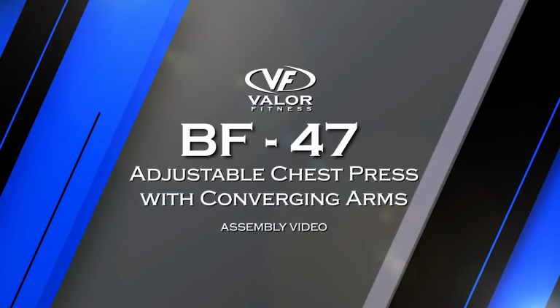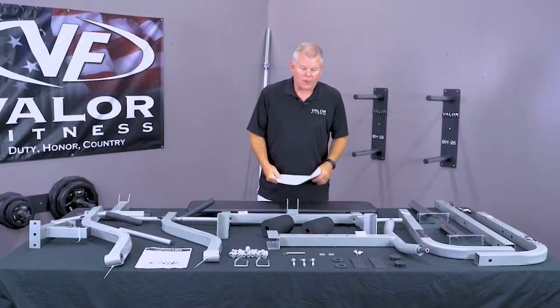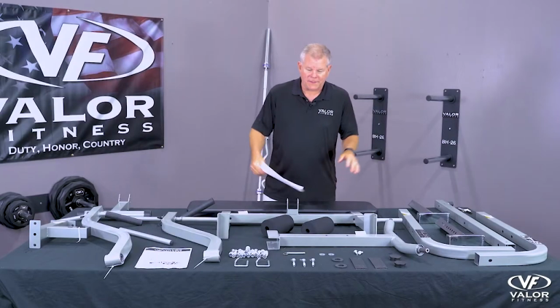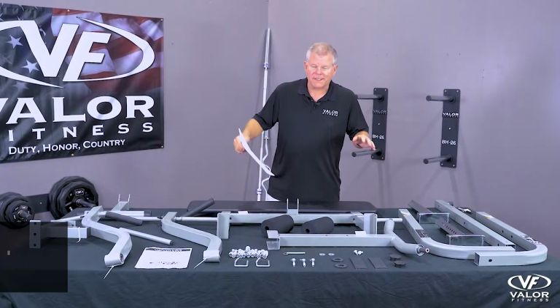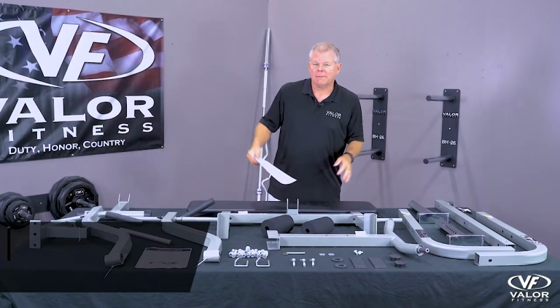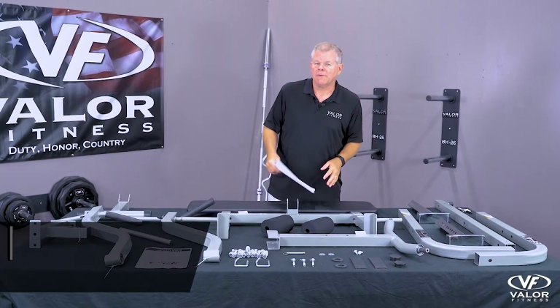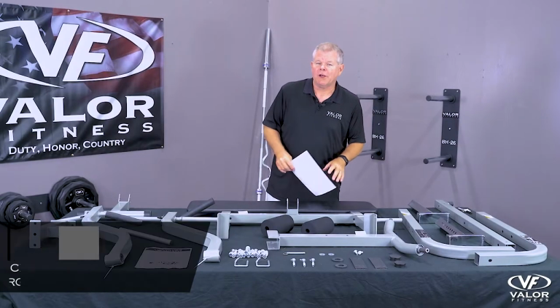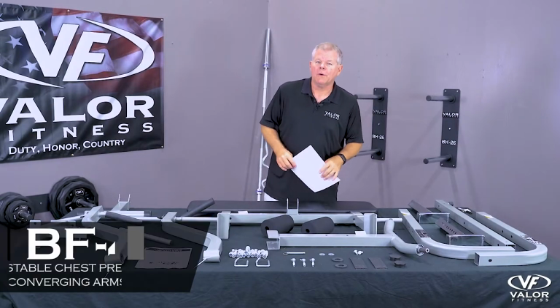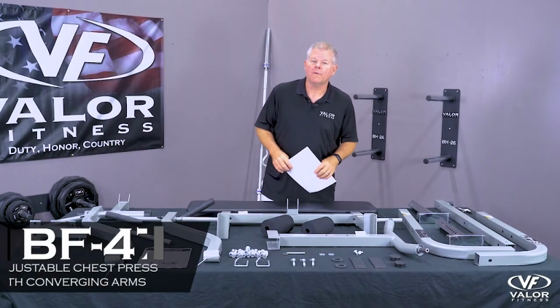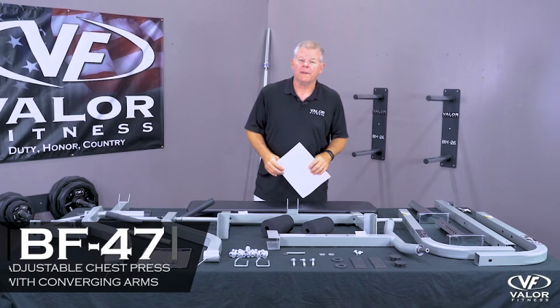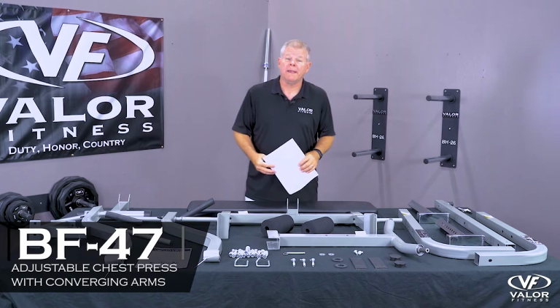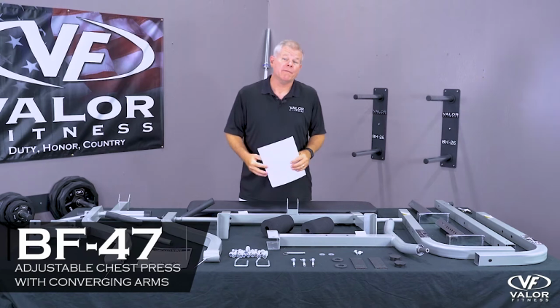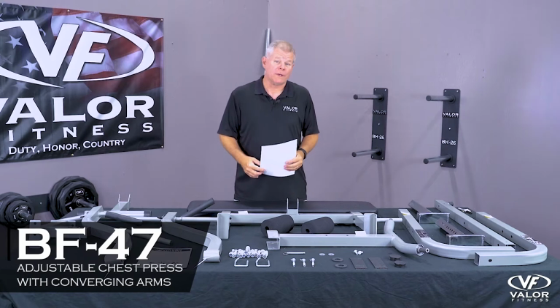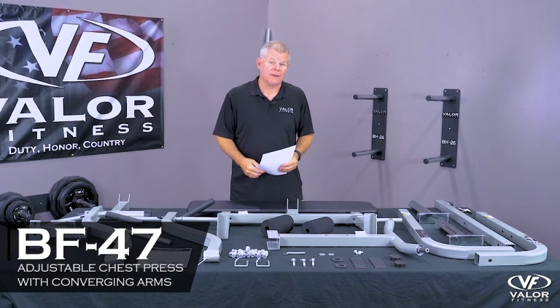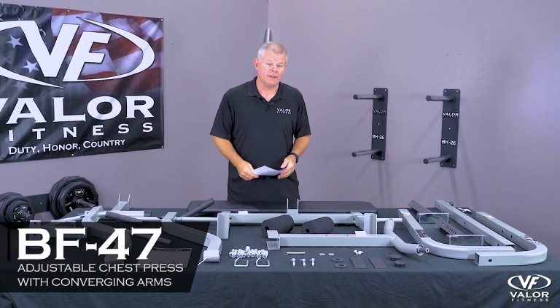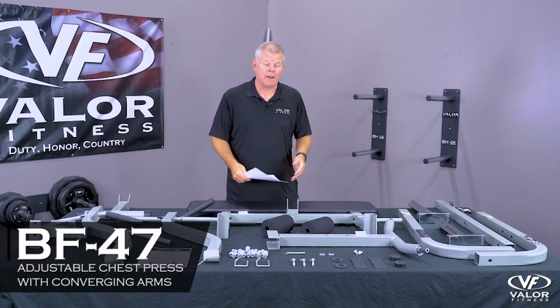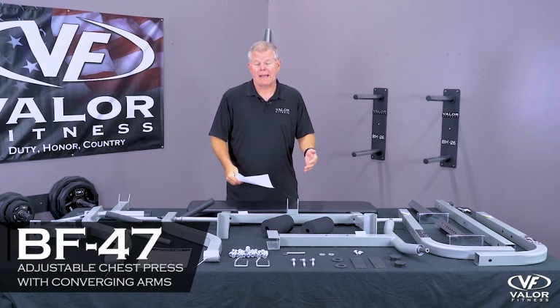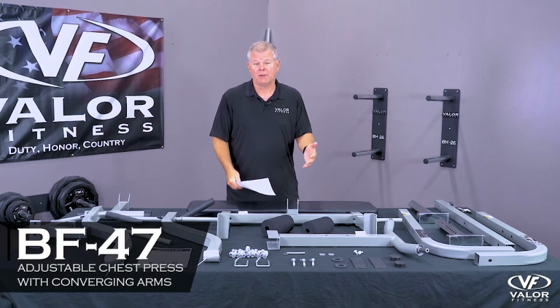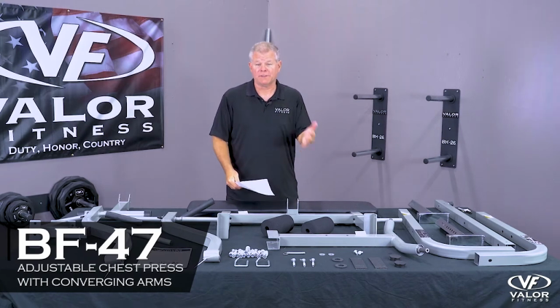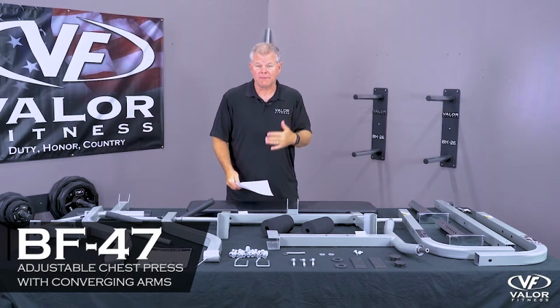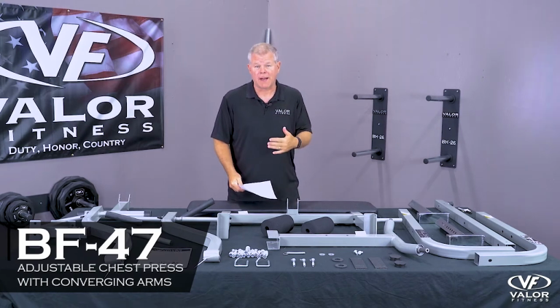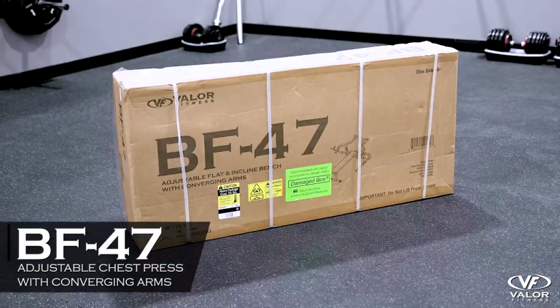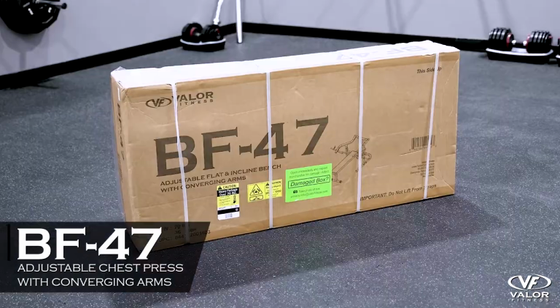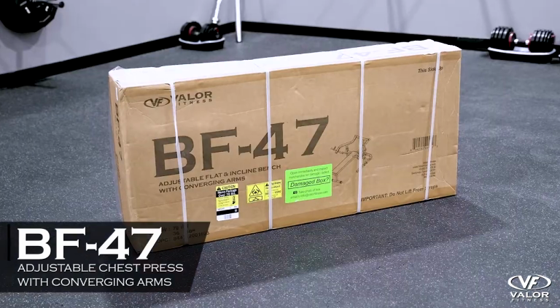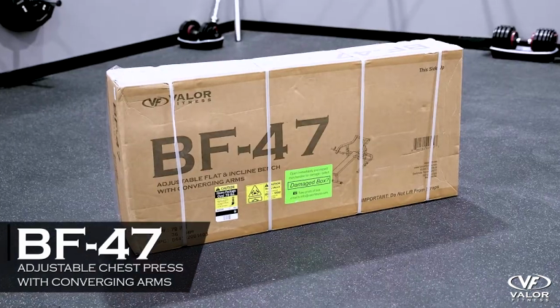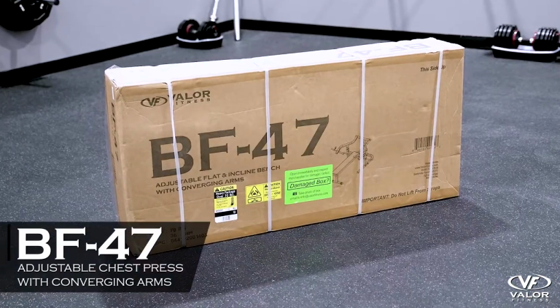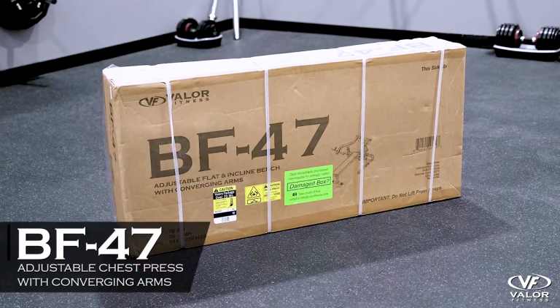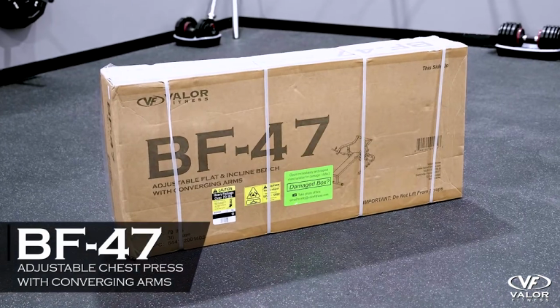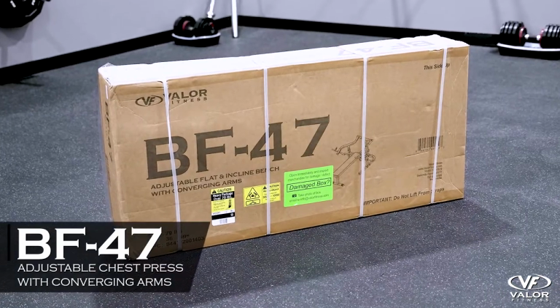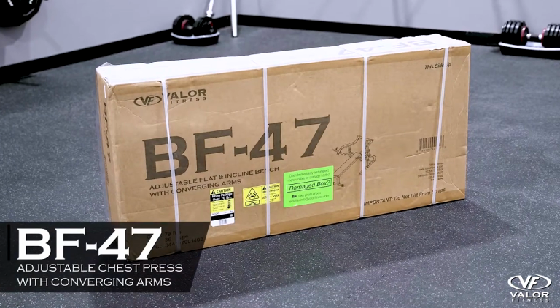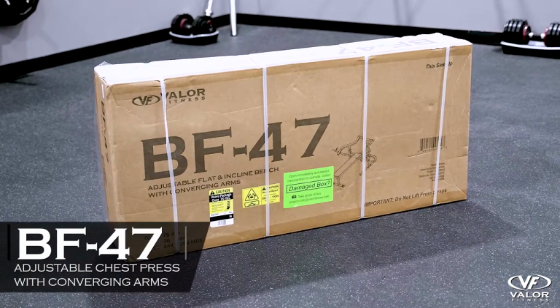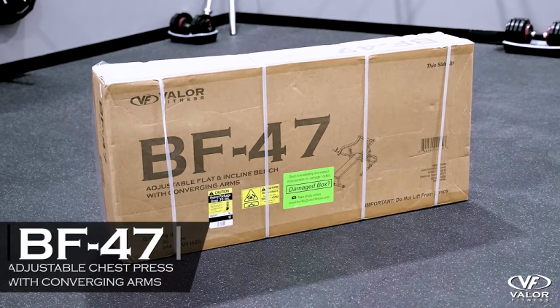This is the assembly video for the BF47. By now you've received the box — it's a one-box product.